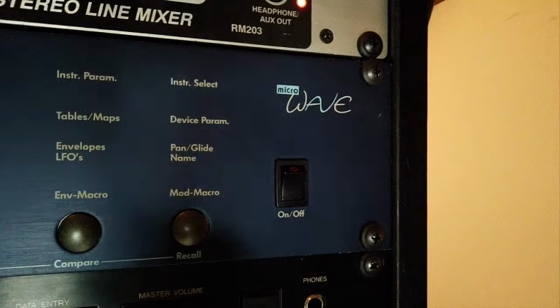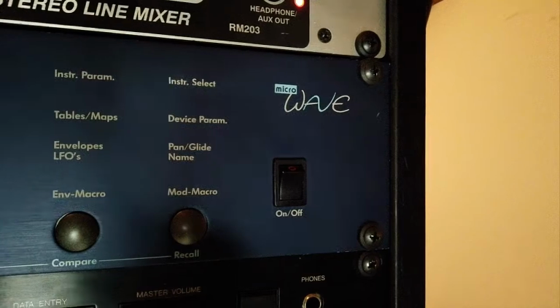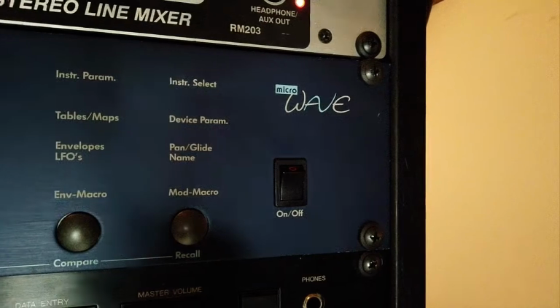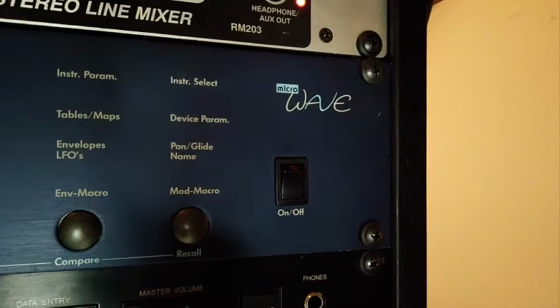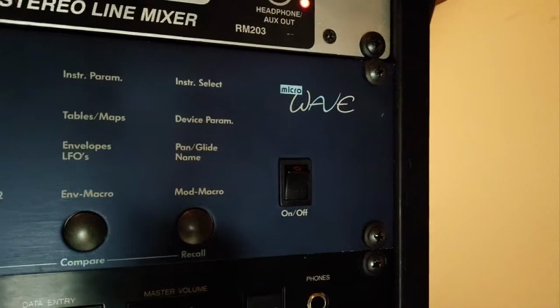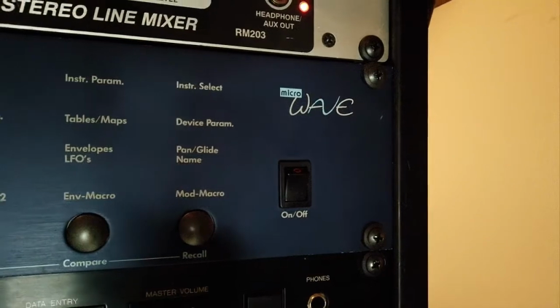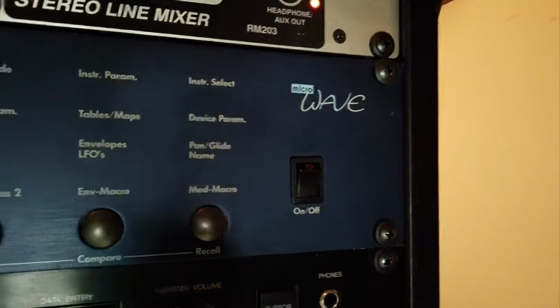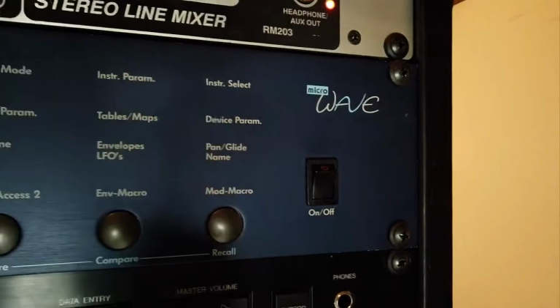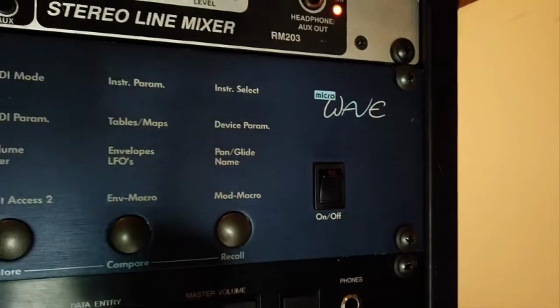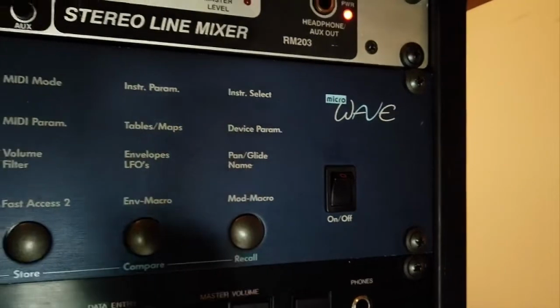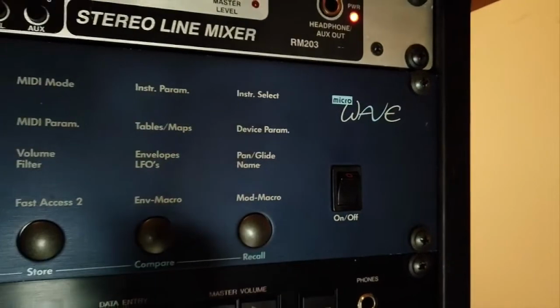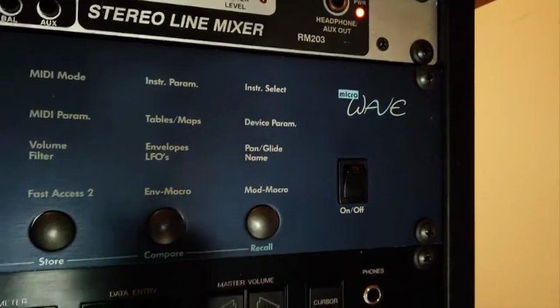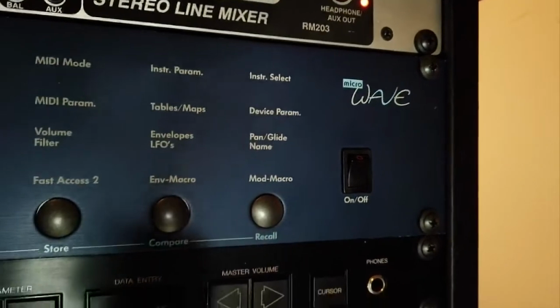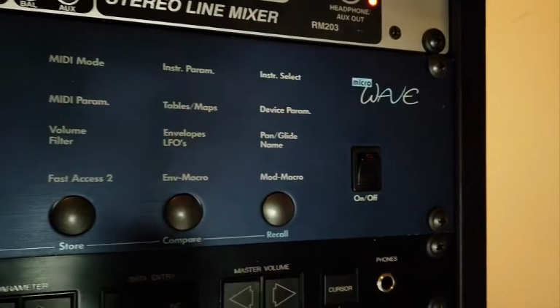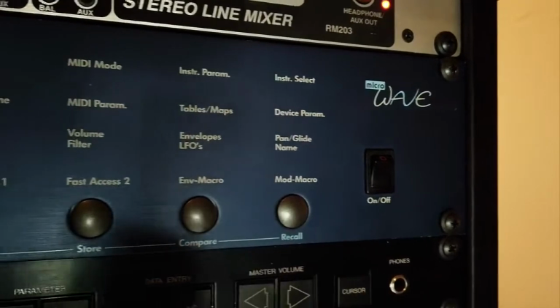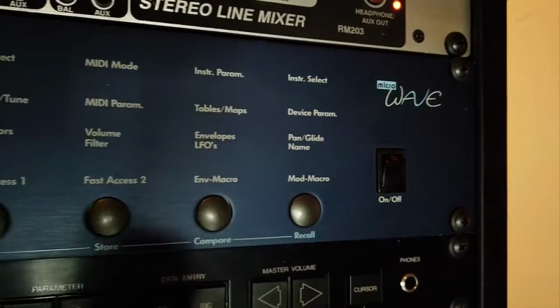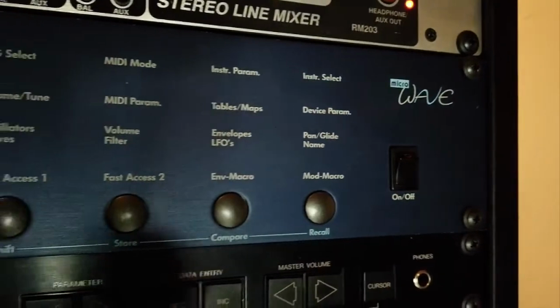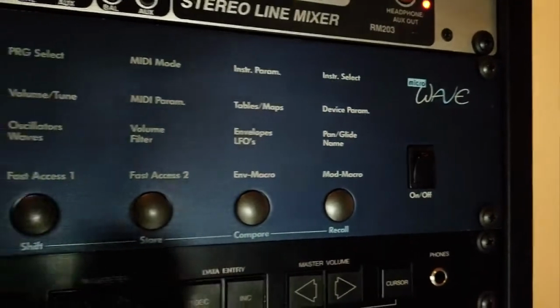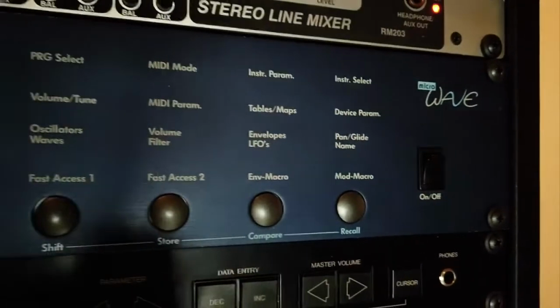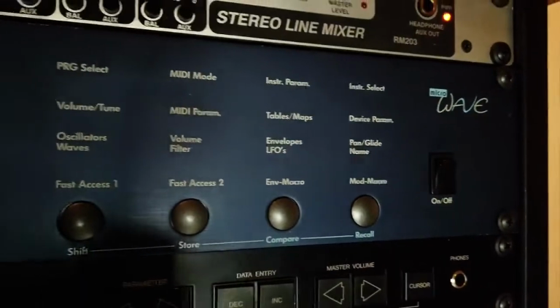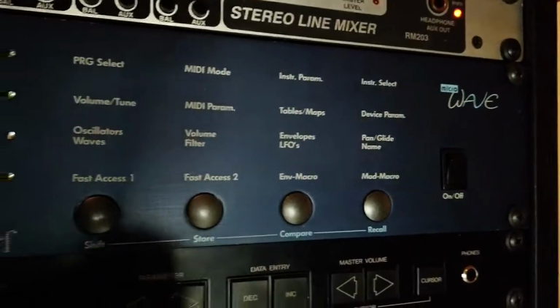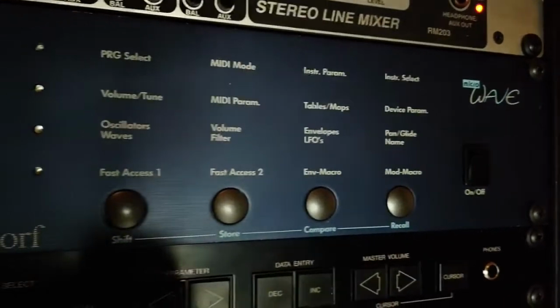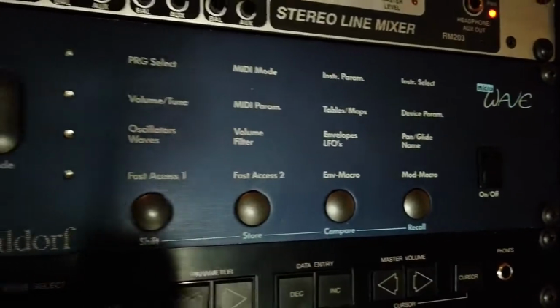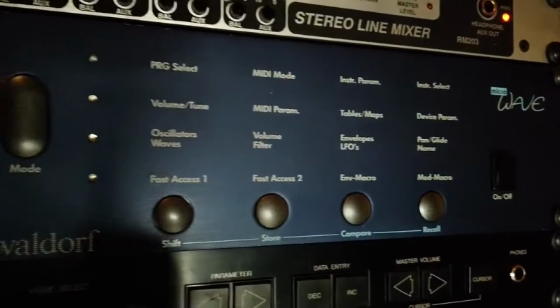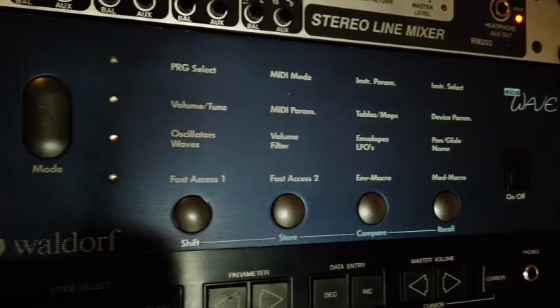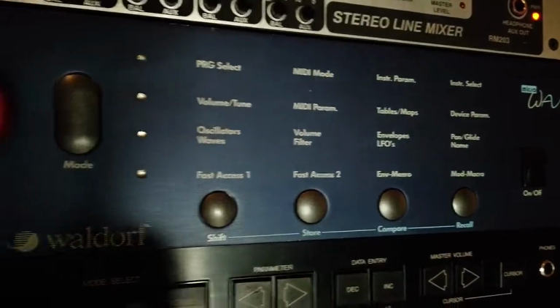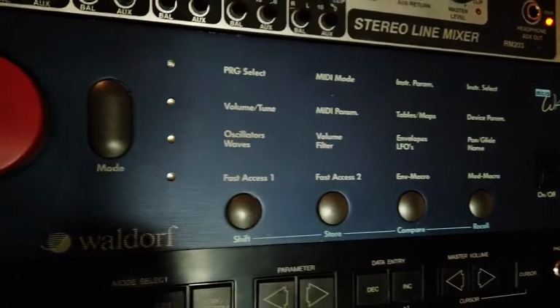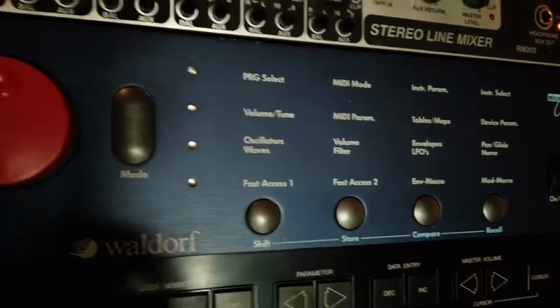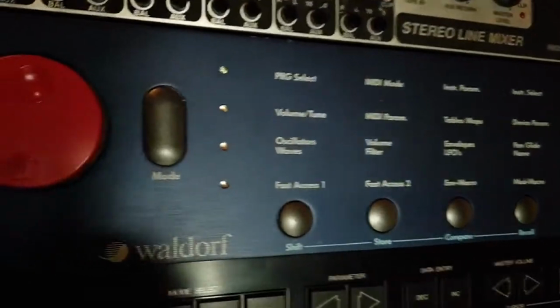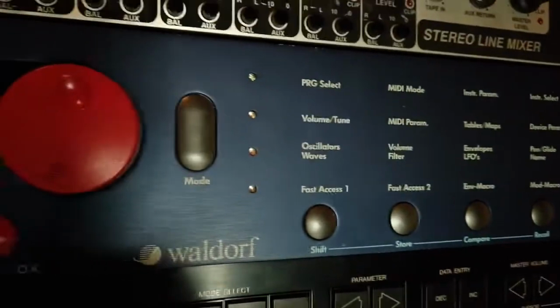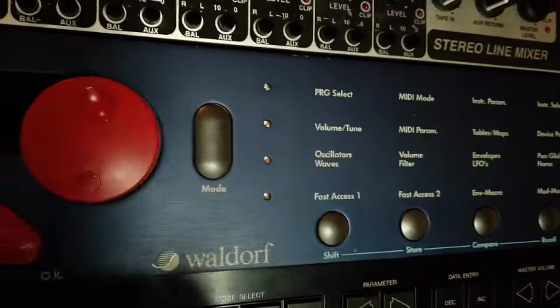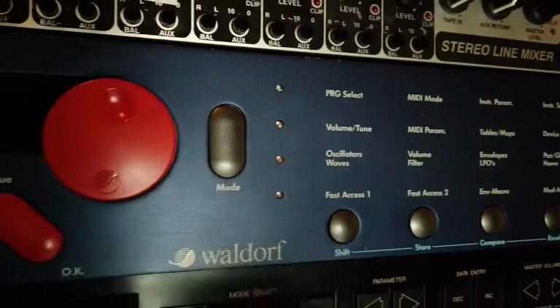Hi there, my name is Aaron Landerman and this is my Waldorf Microwave.